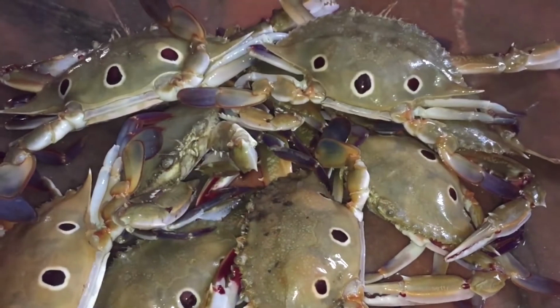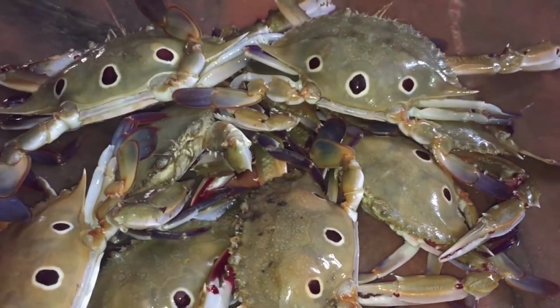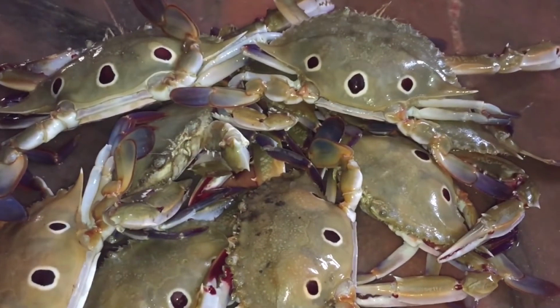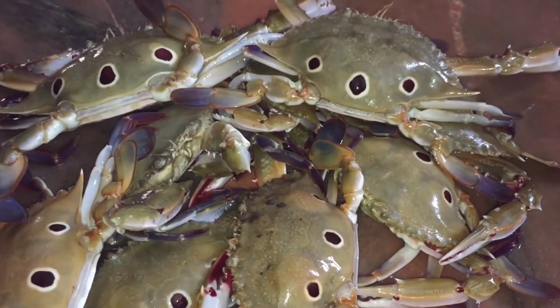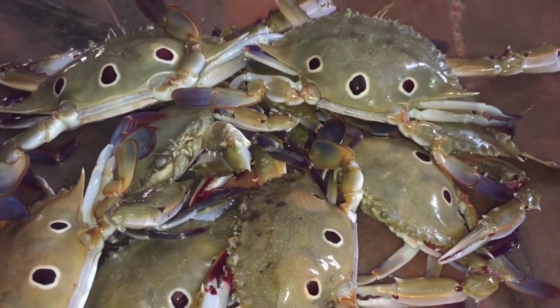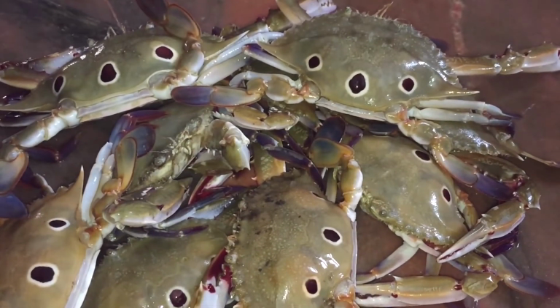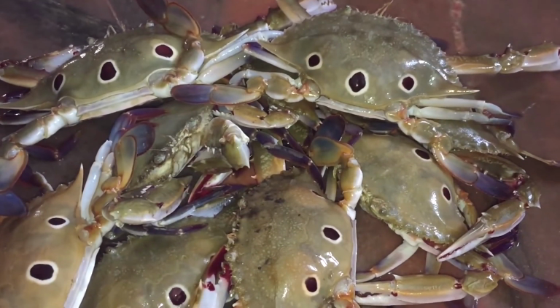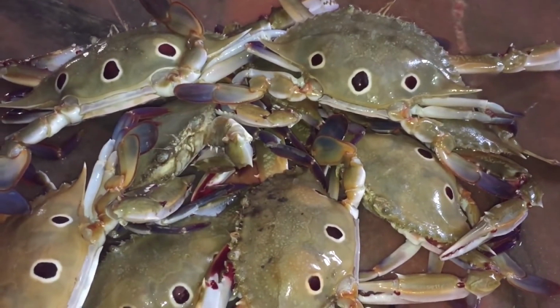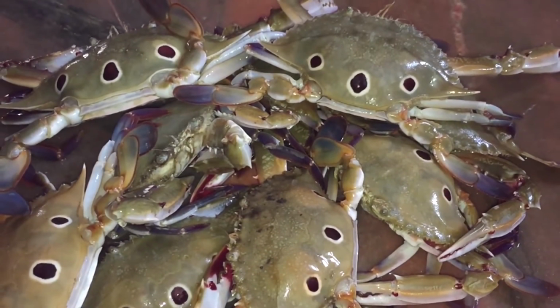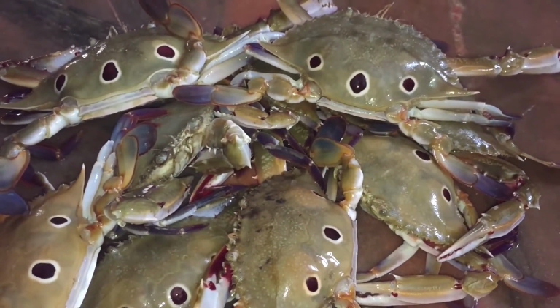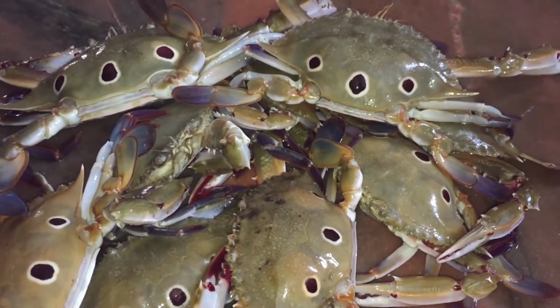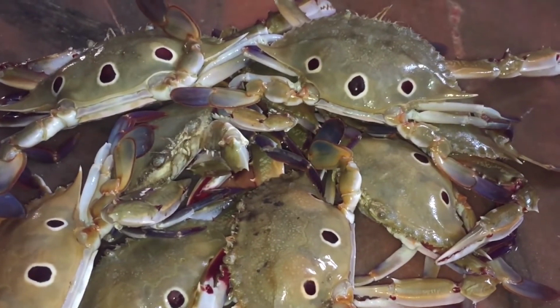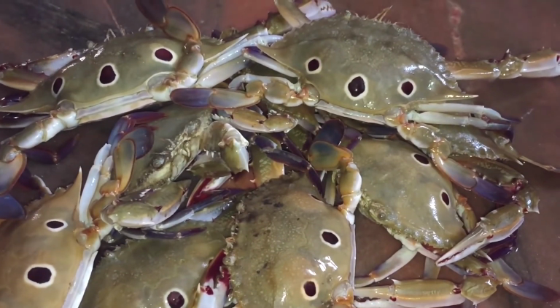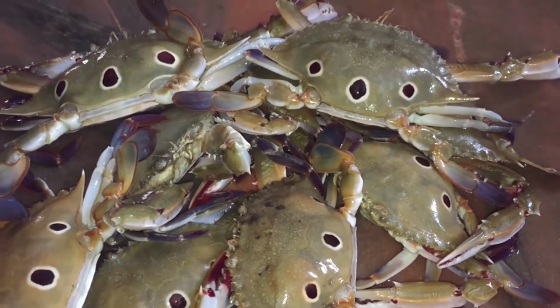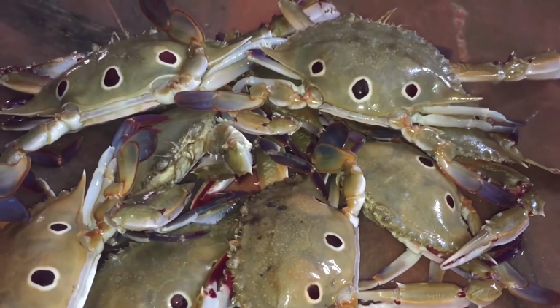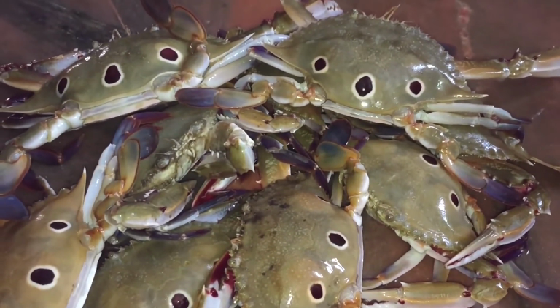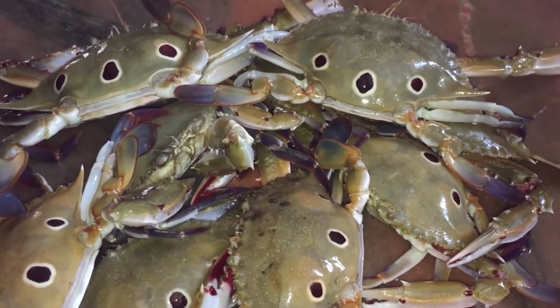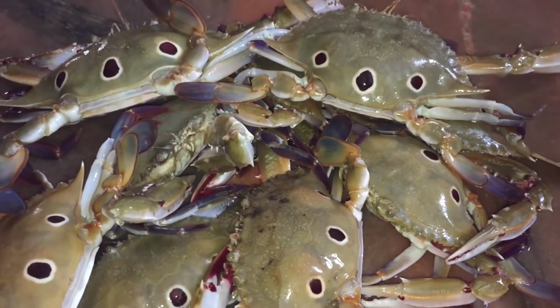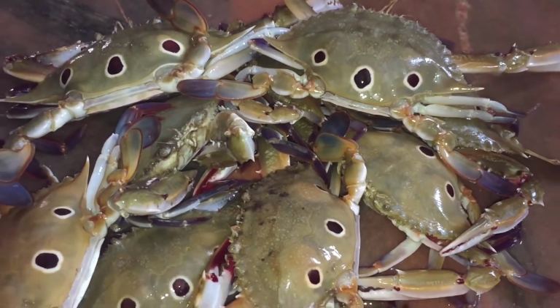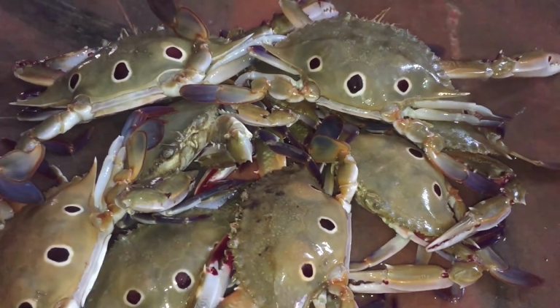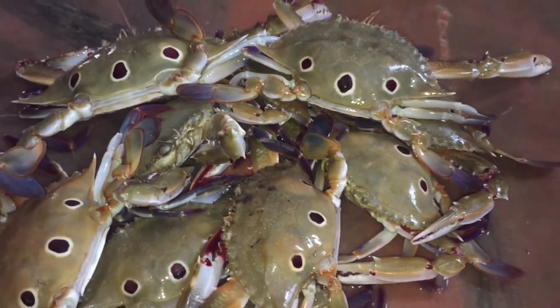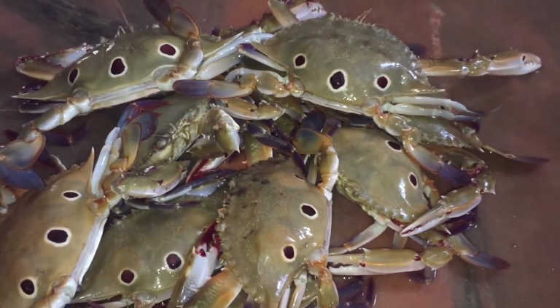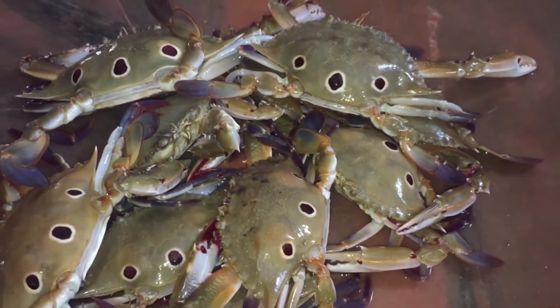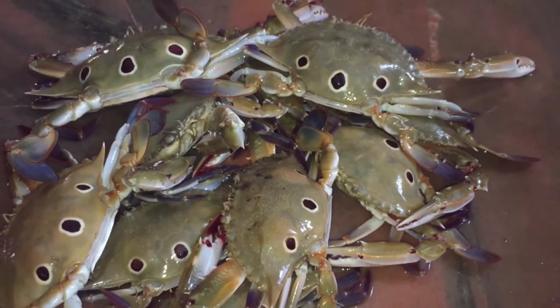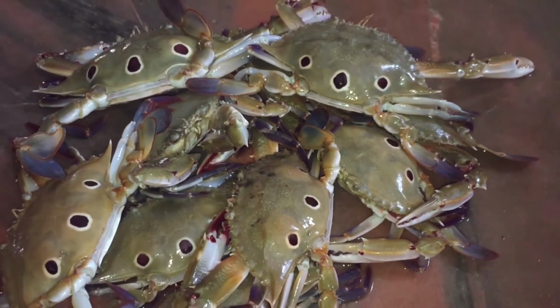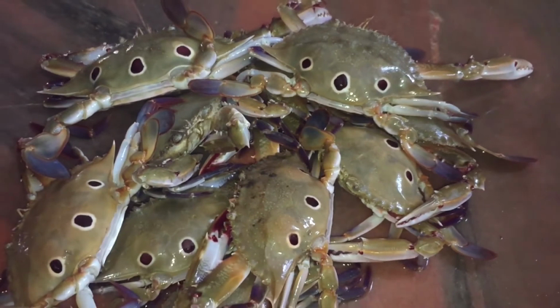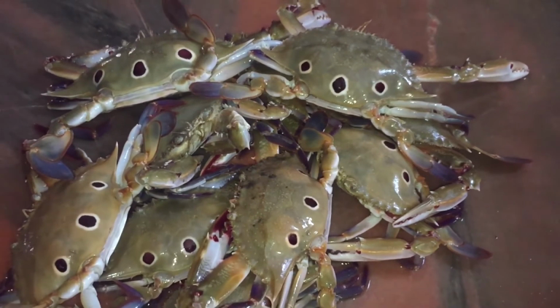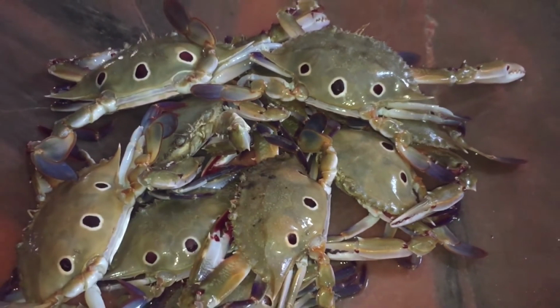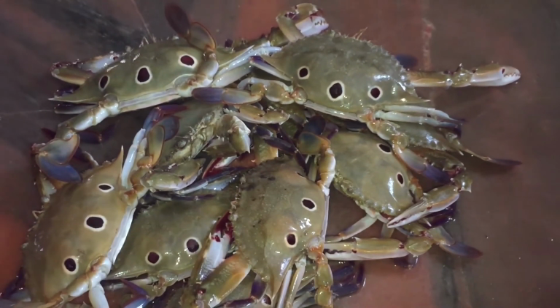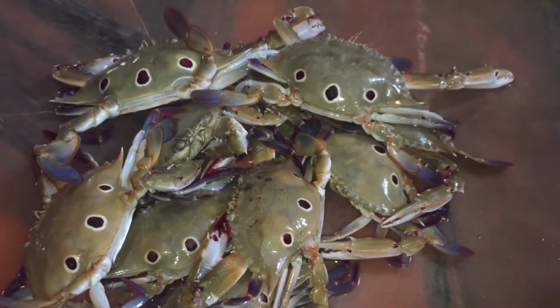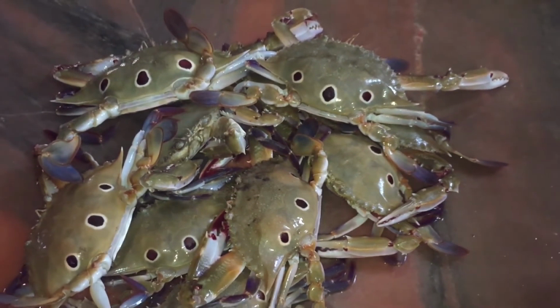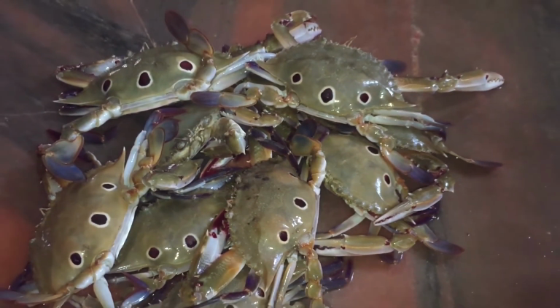Hello friends! Welcome to our channel Aroma Recipes. Today we will share our channel's crab cleaning technique.